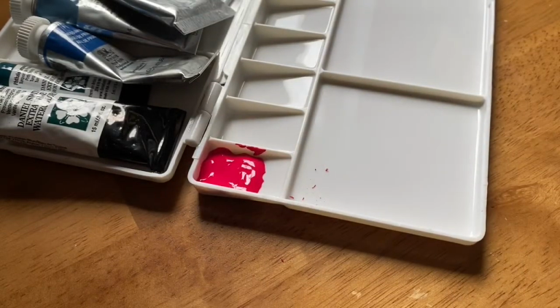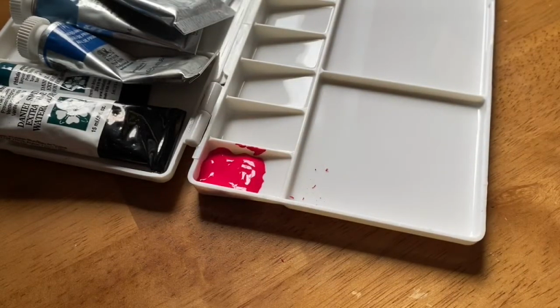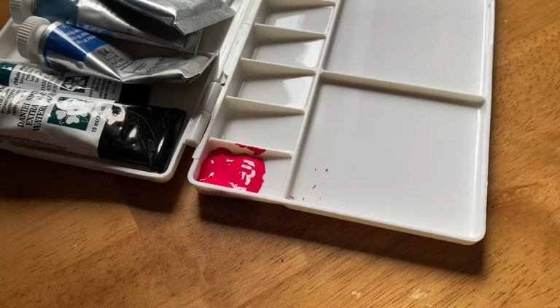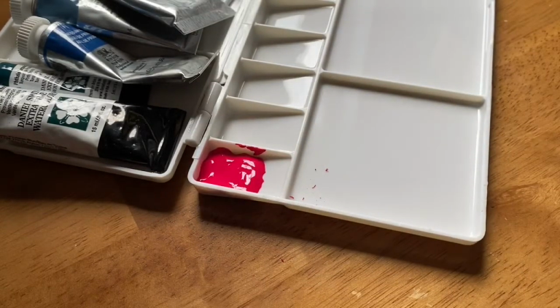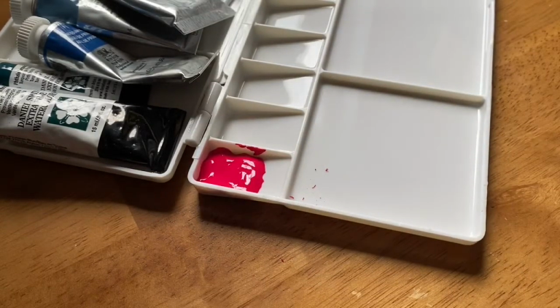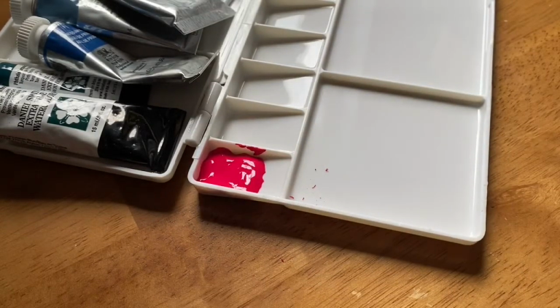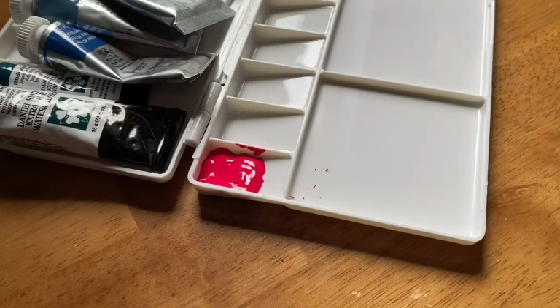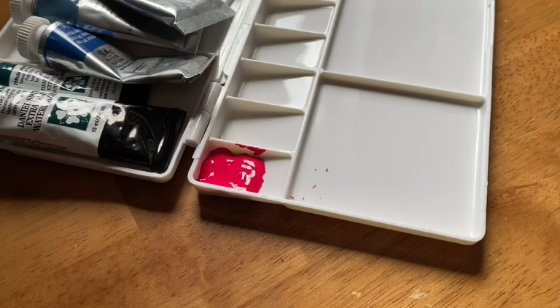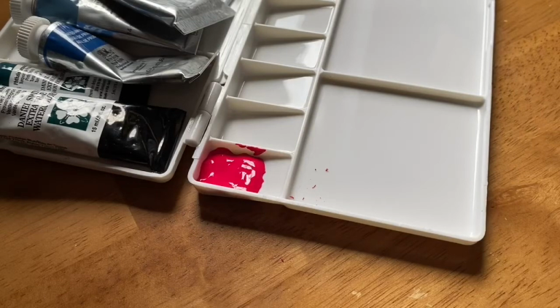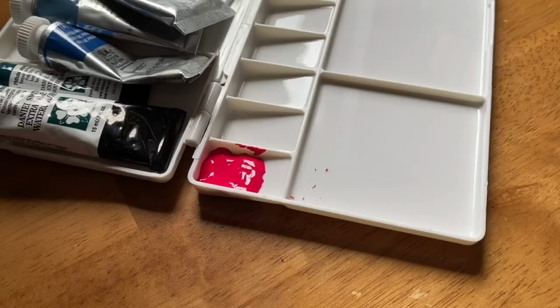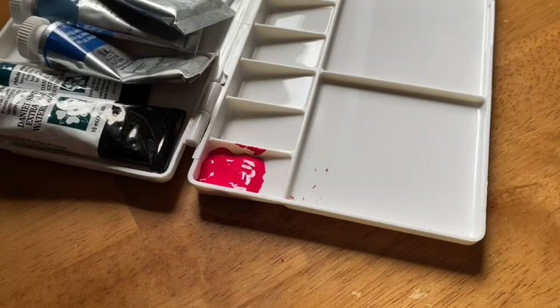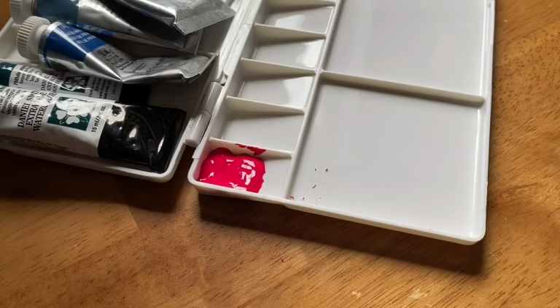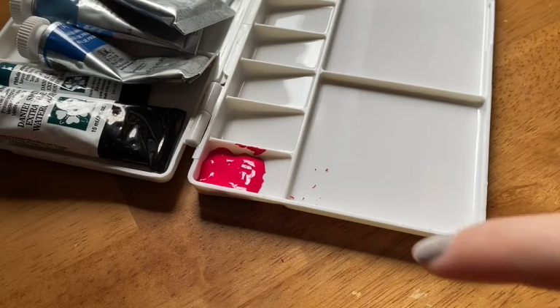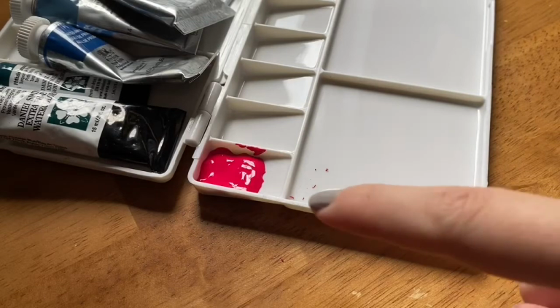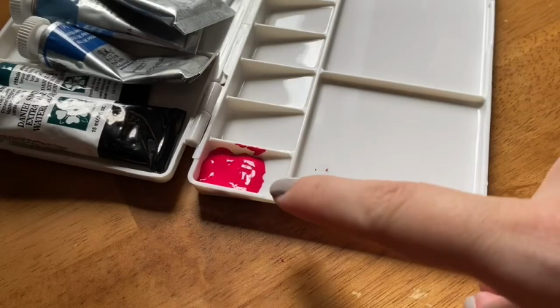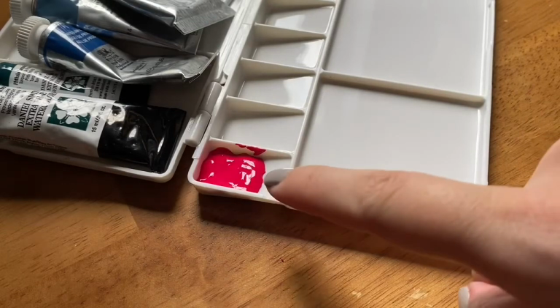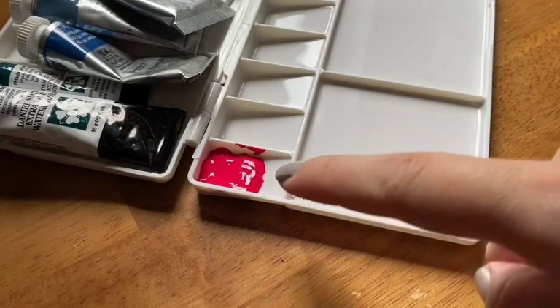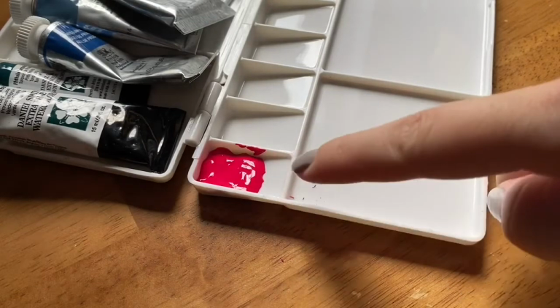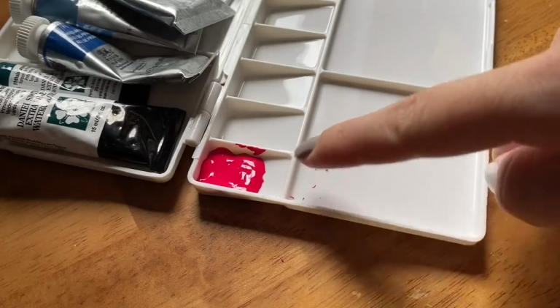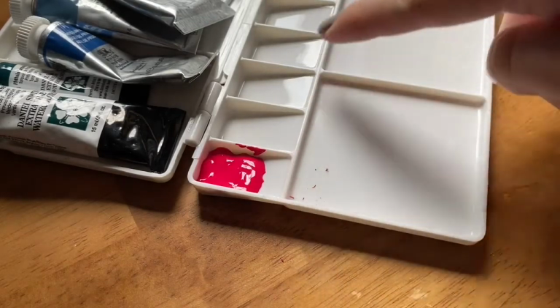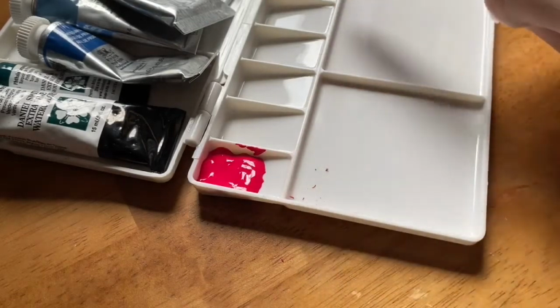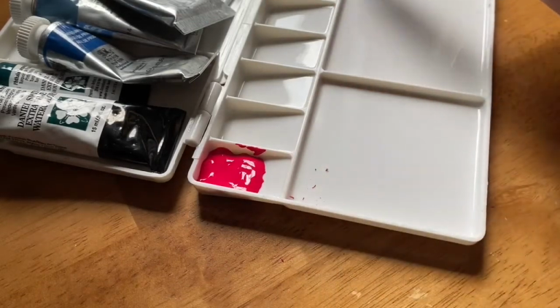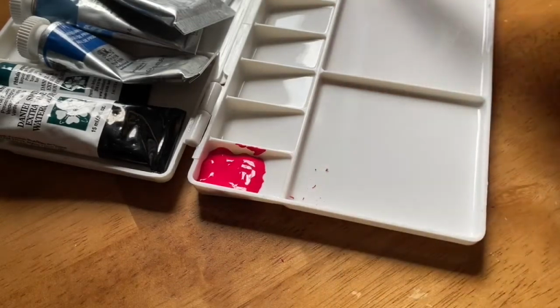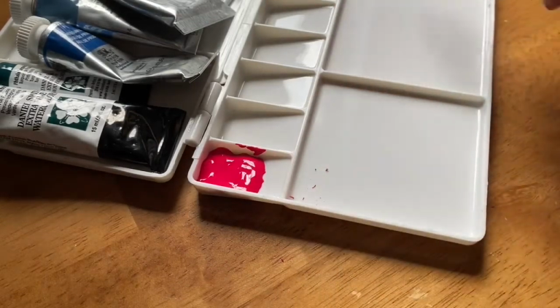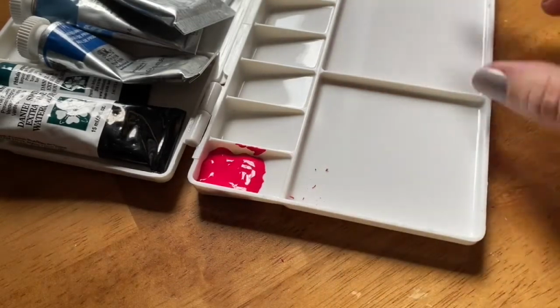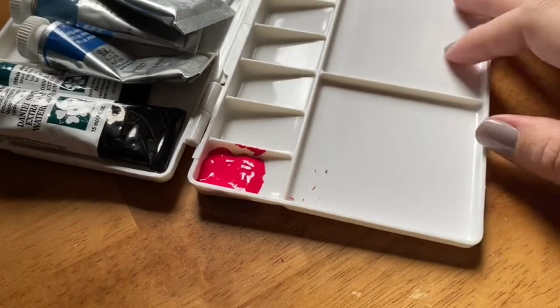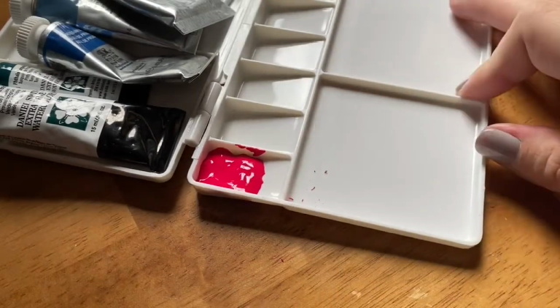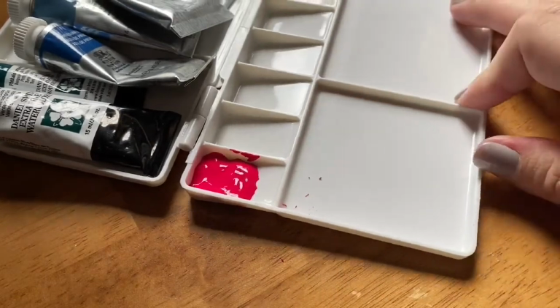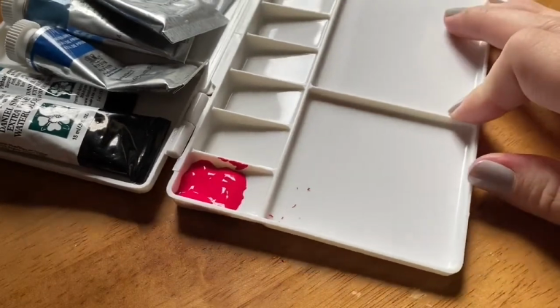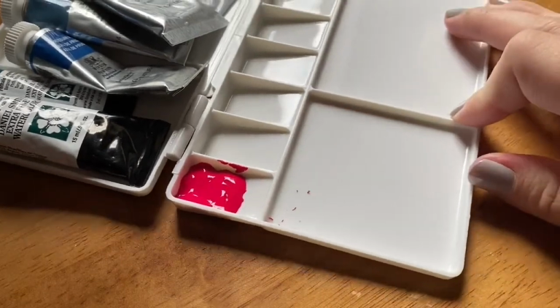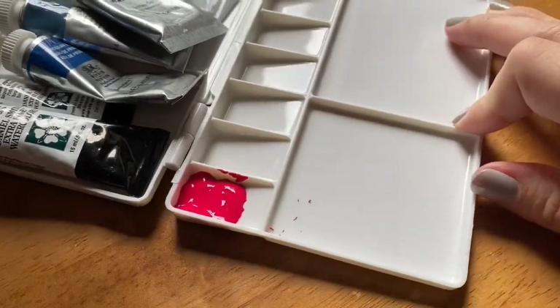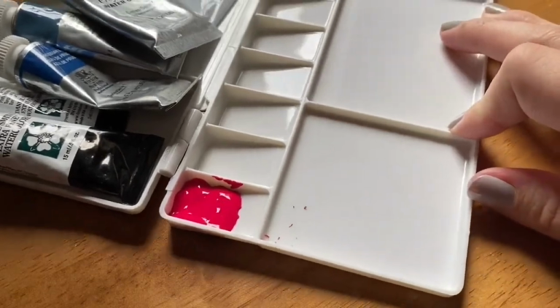So I'm going to go ahead and do that for all of the colors that we have.